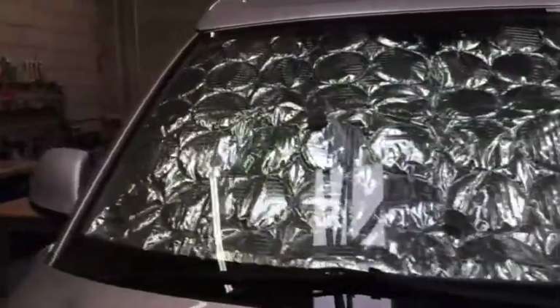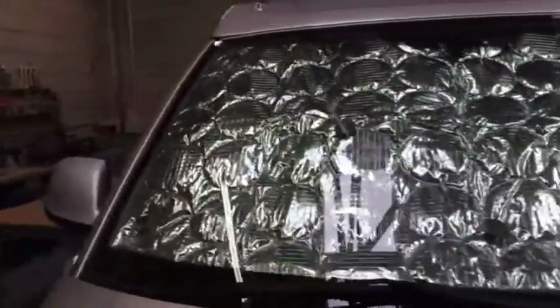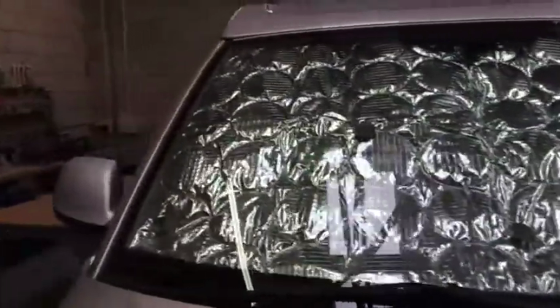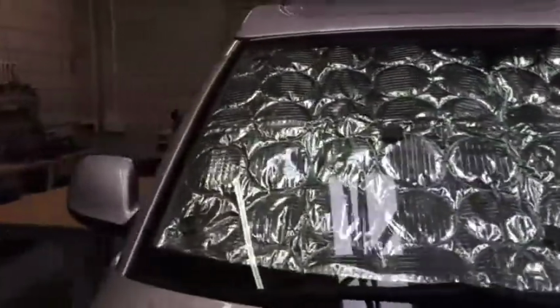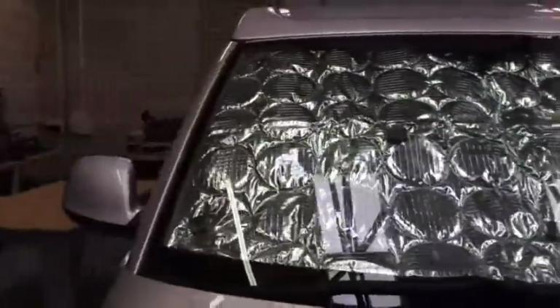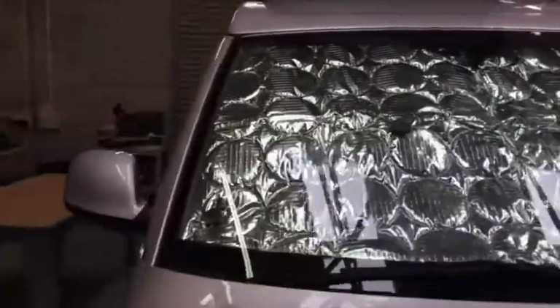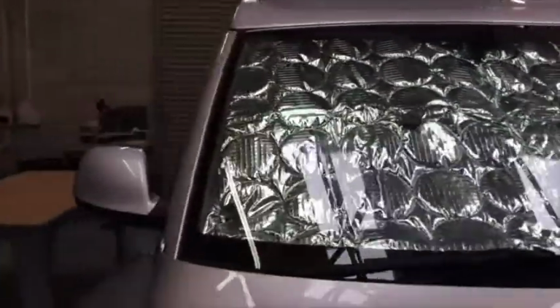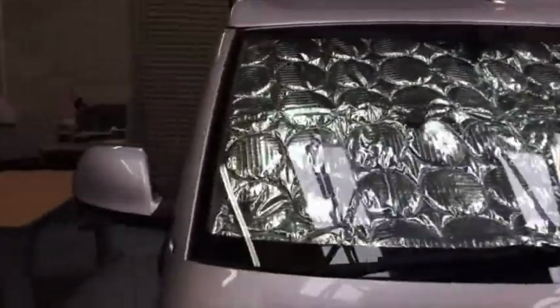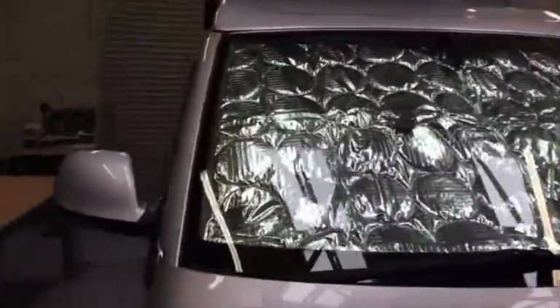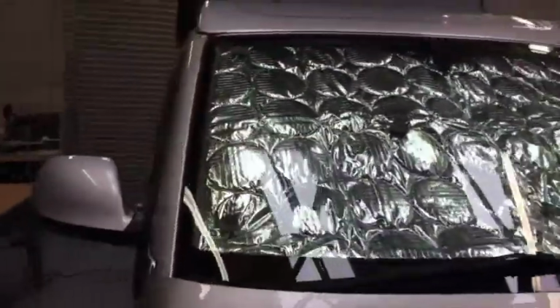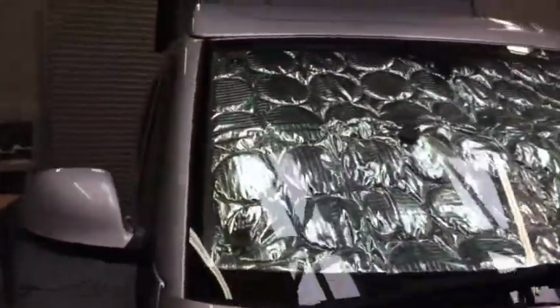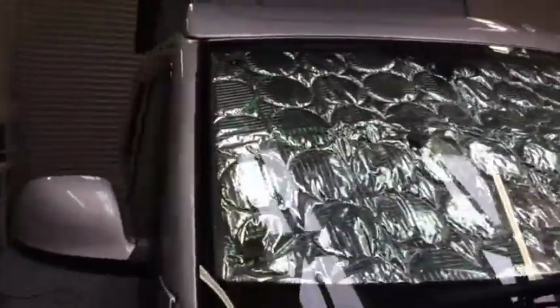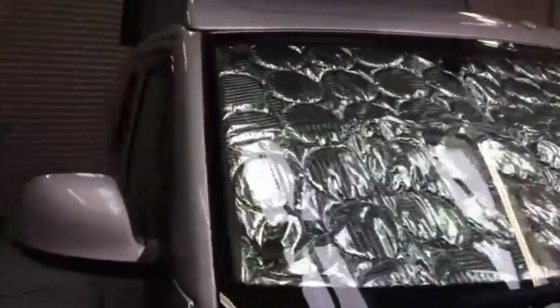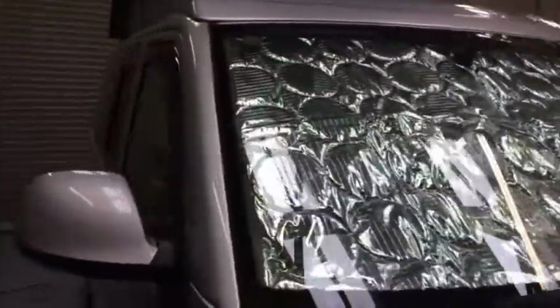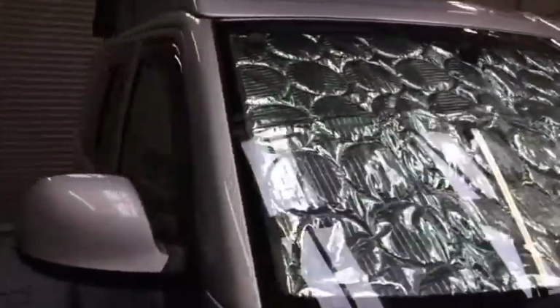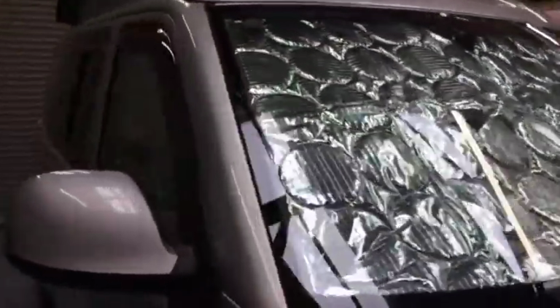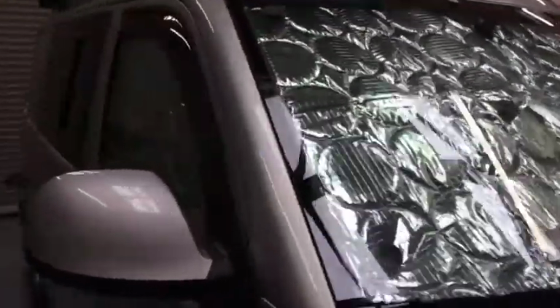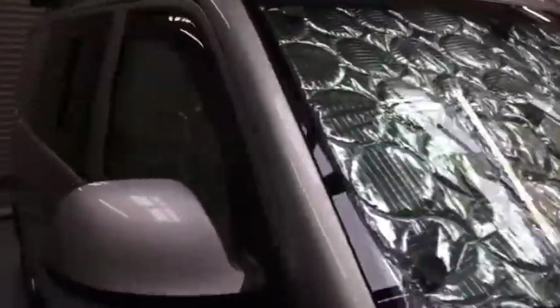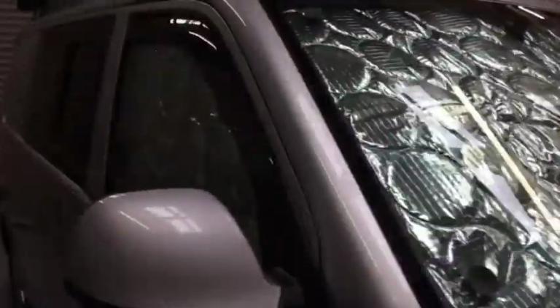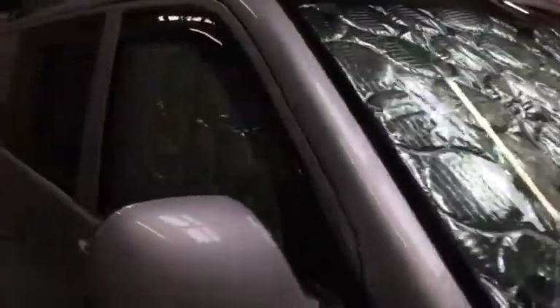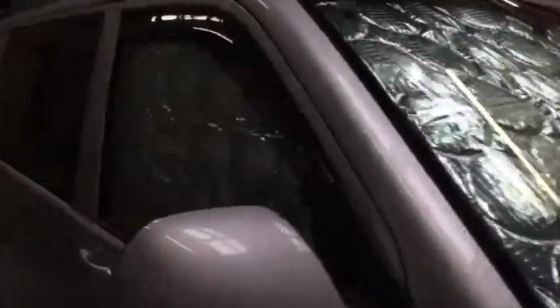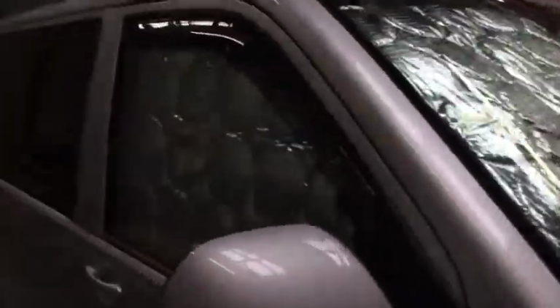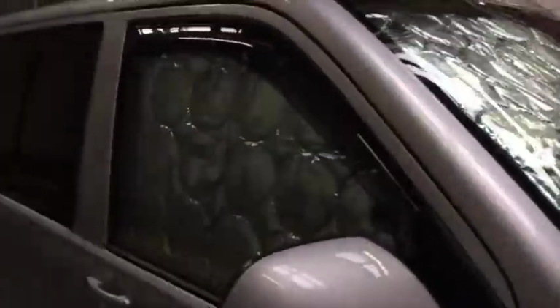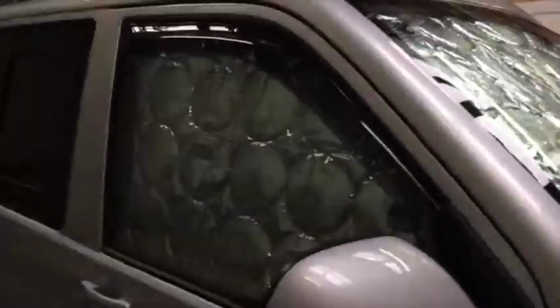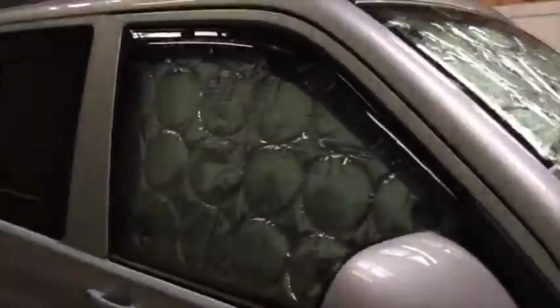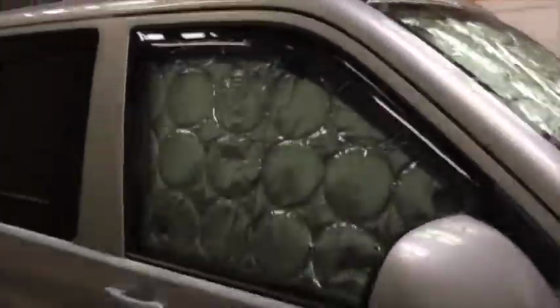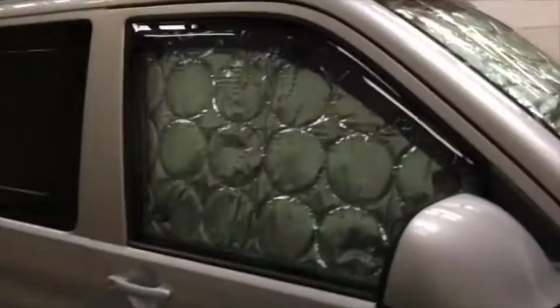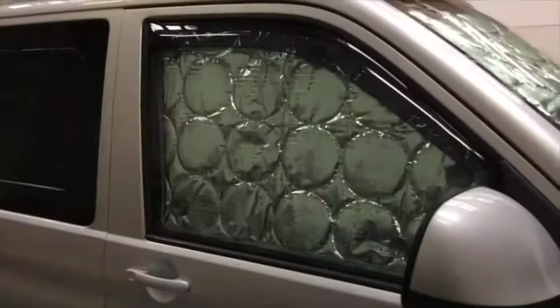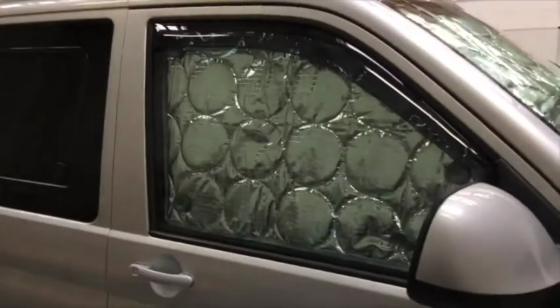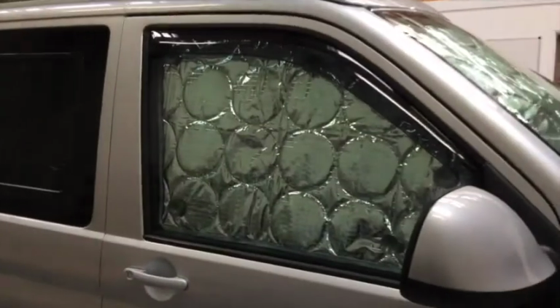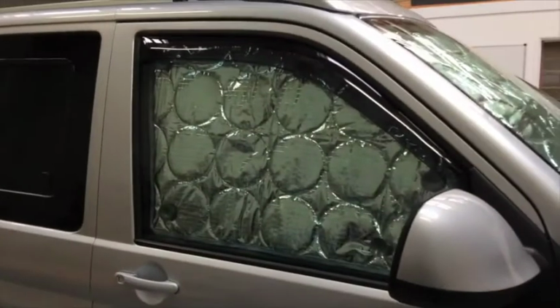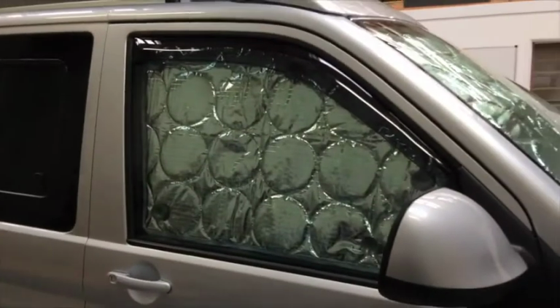That's the view from outside — that'll reflect all your sunlight away.